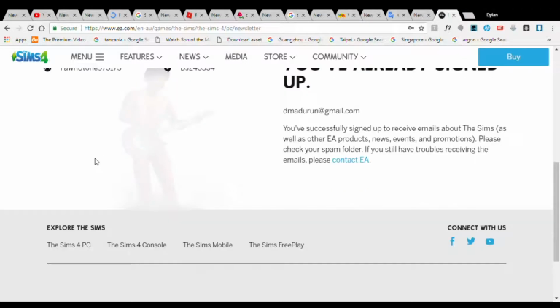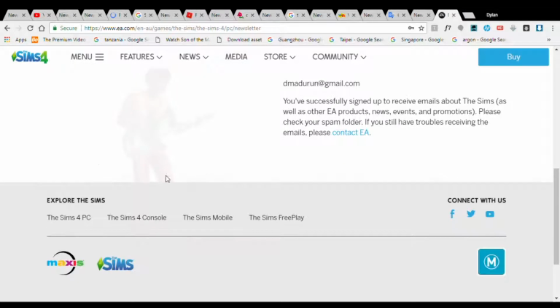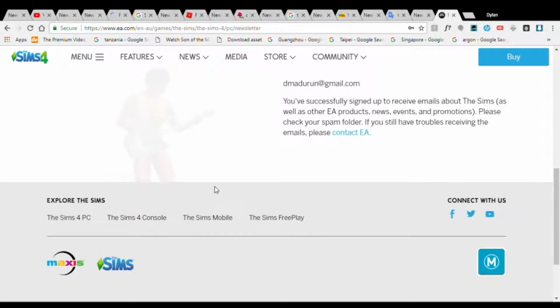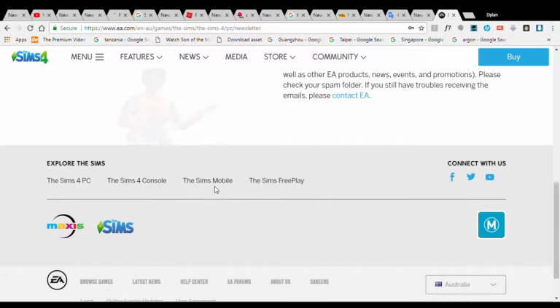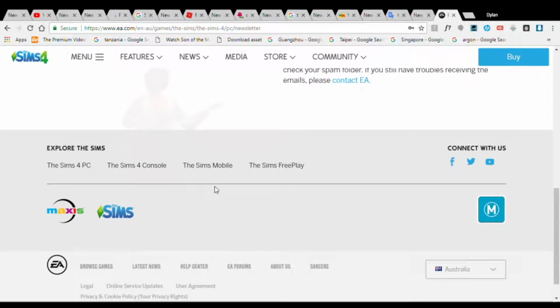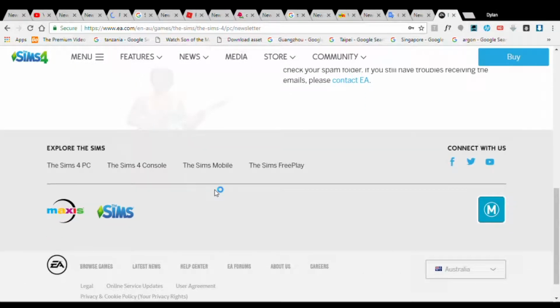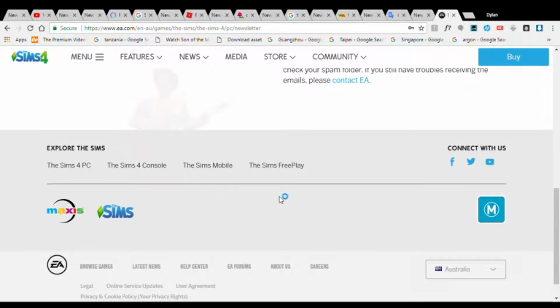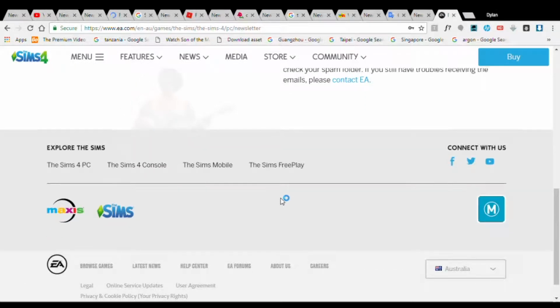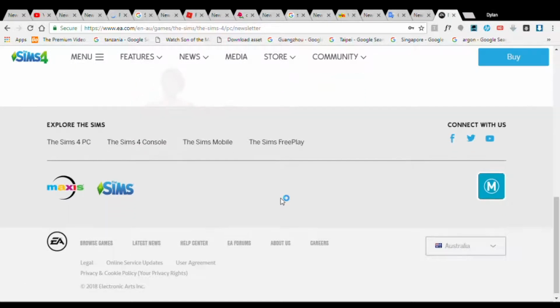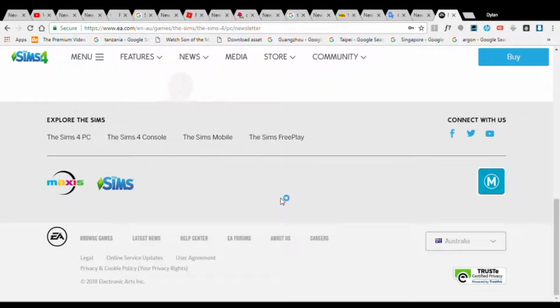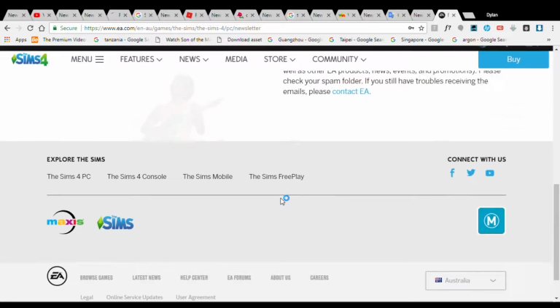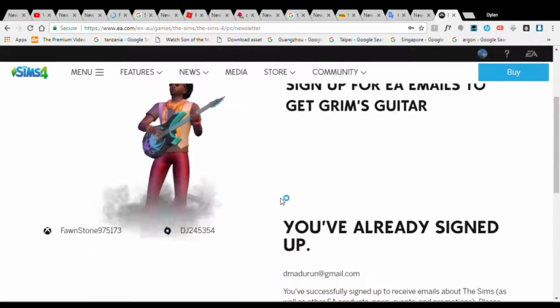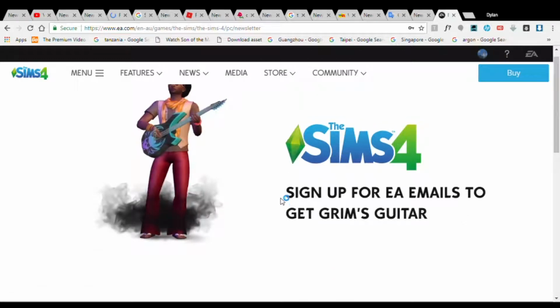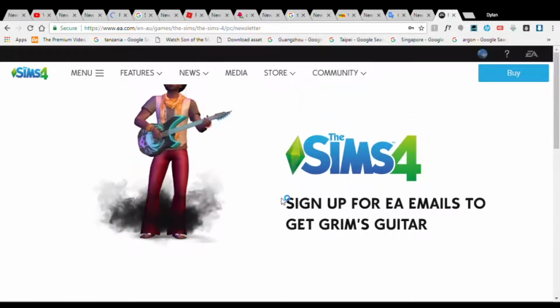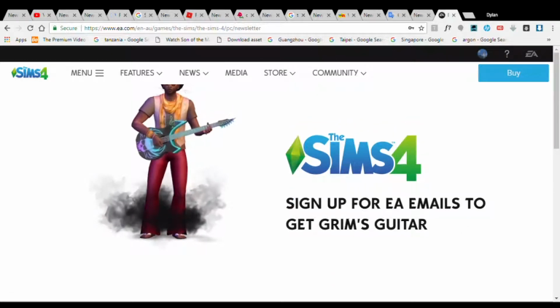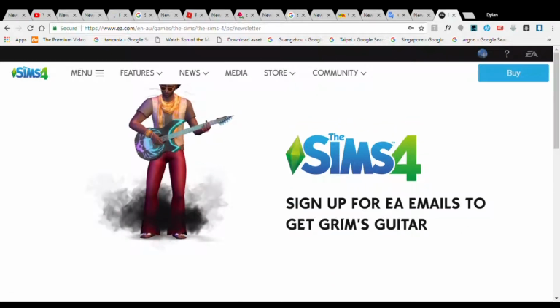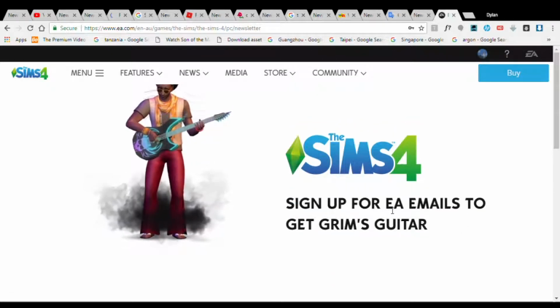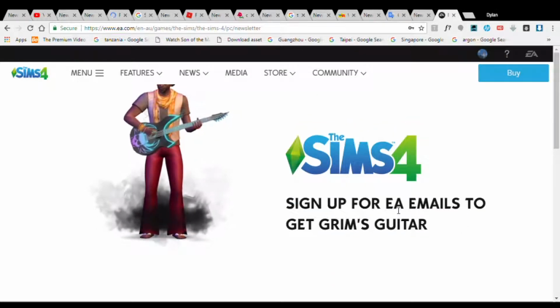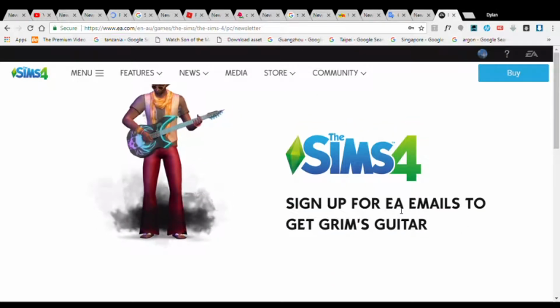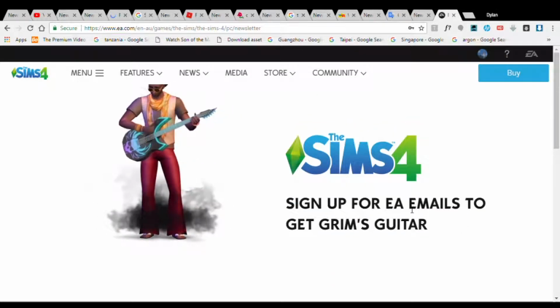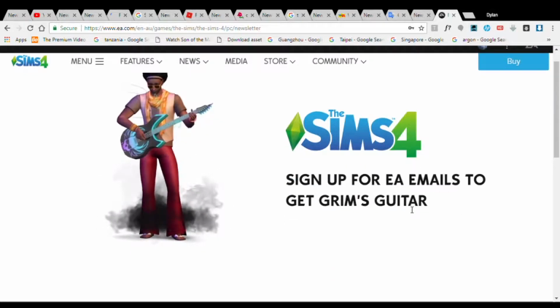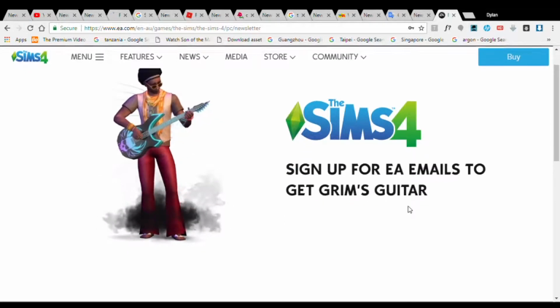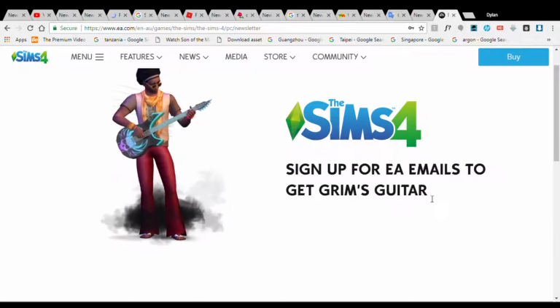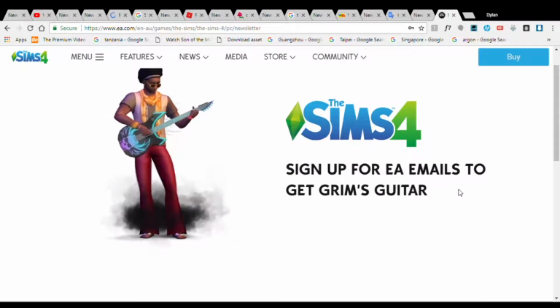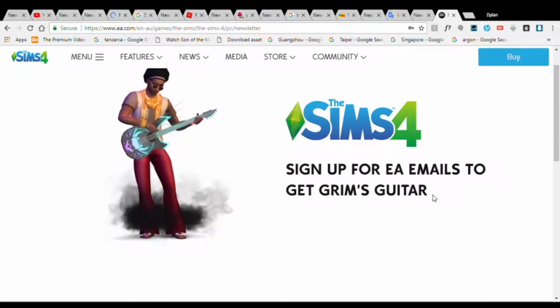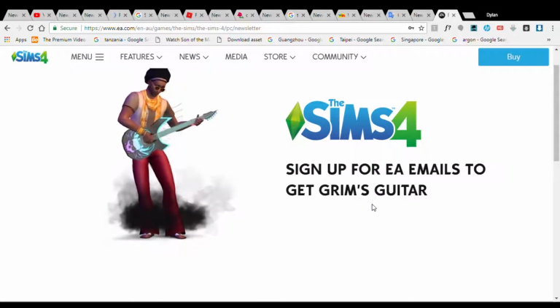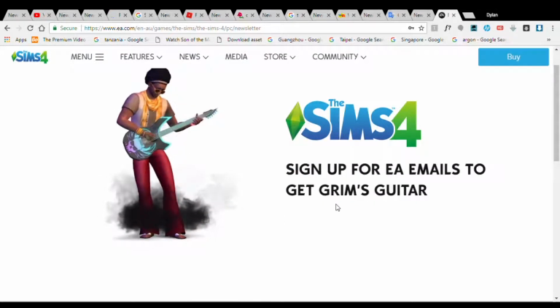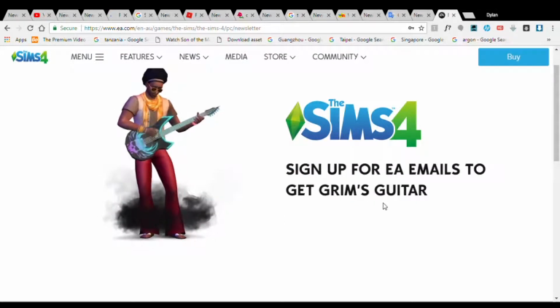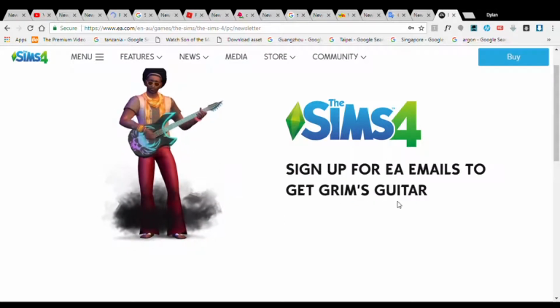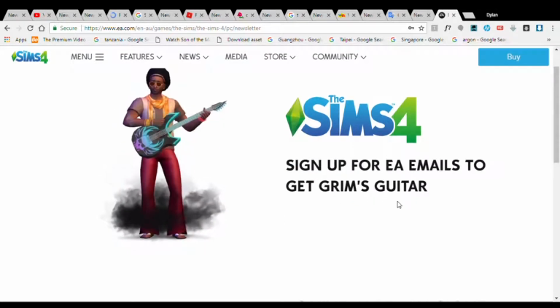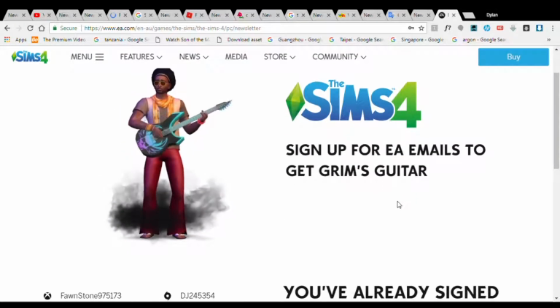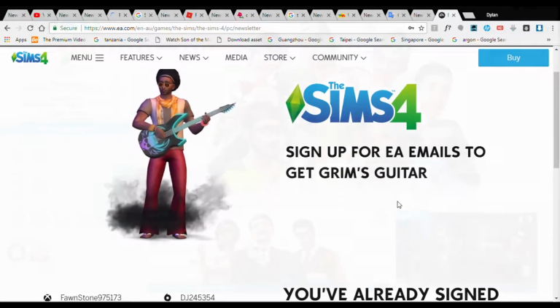In the guitar you get a sign, you get a login and email. In the sign, you get a guitar and a graphic guitar. Email so you can see the new chicken store and available.